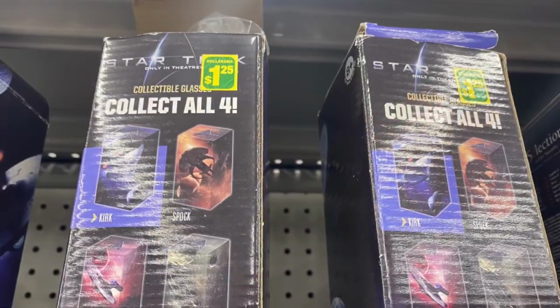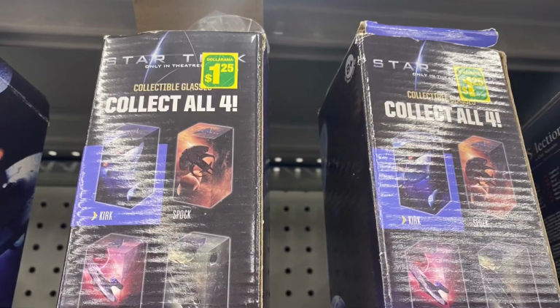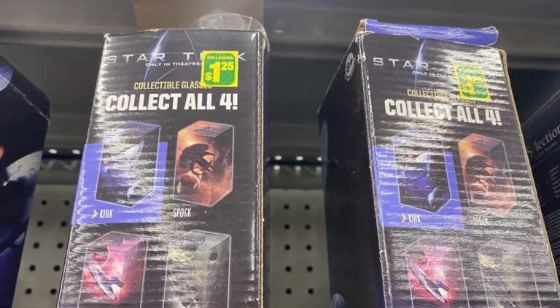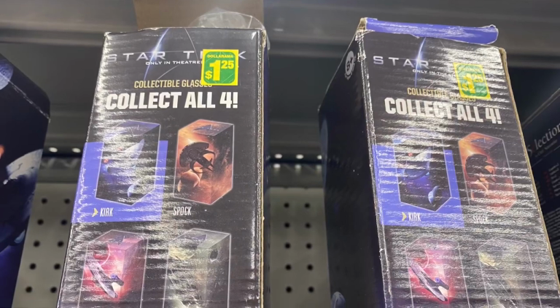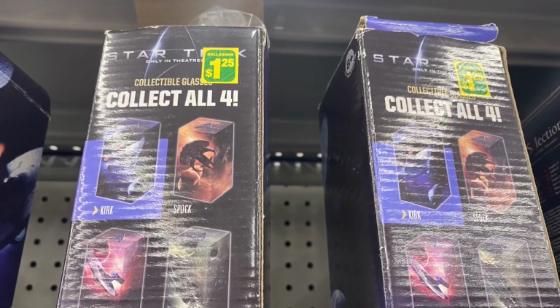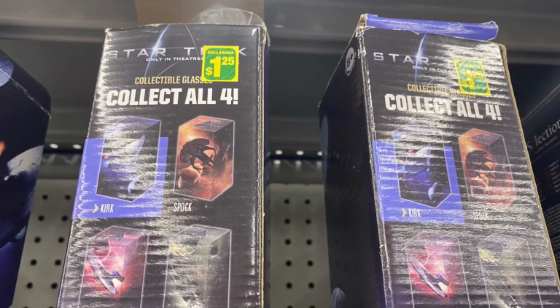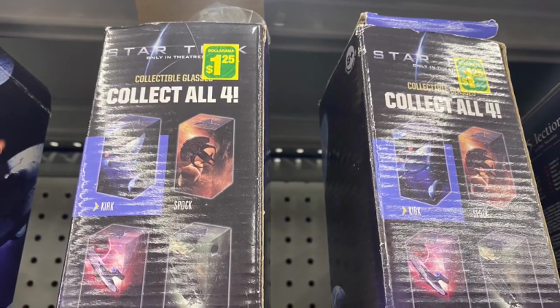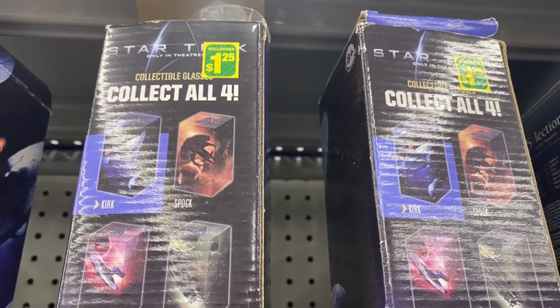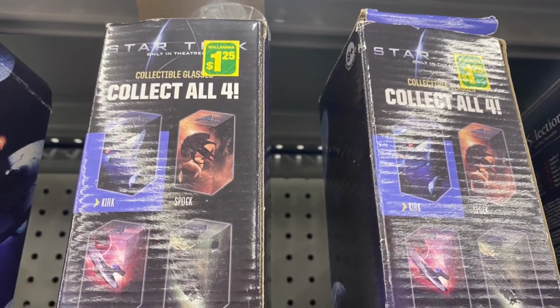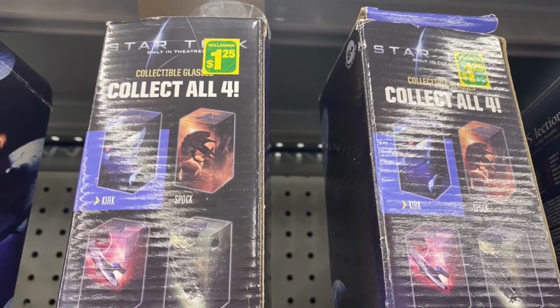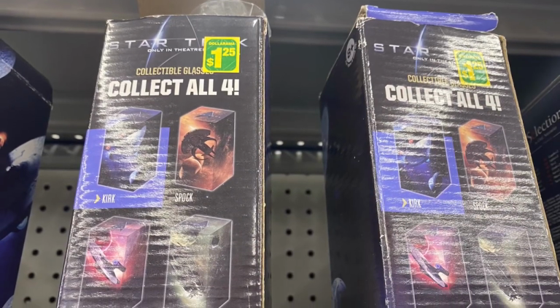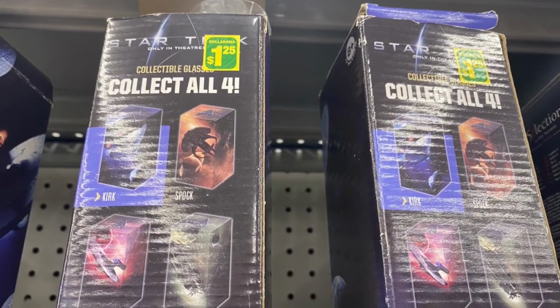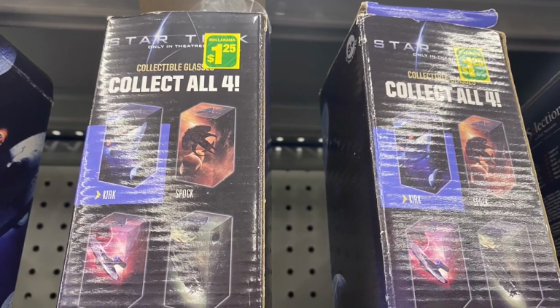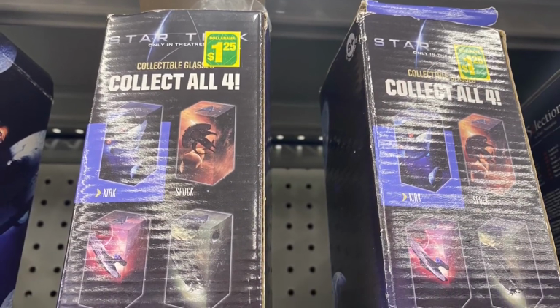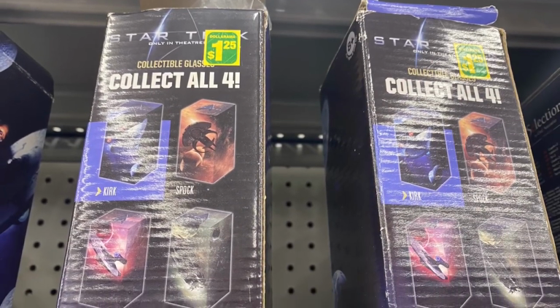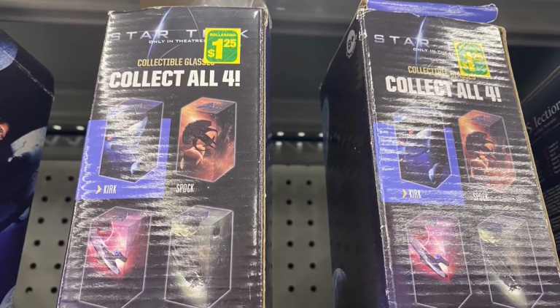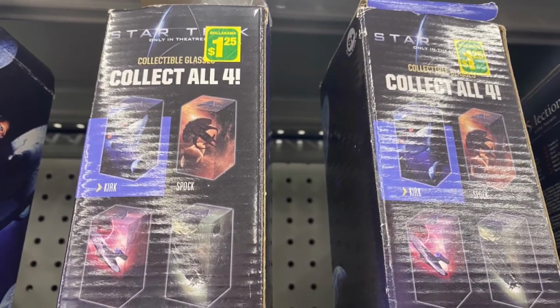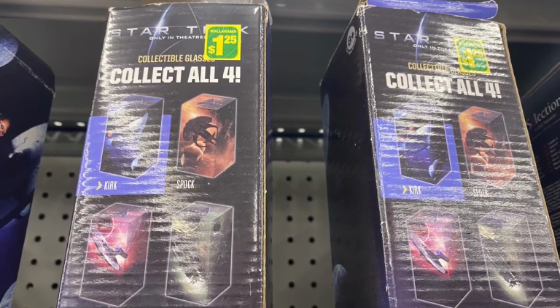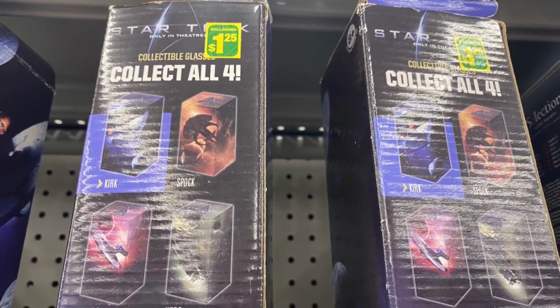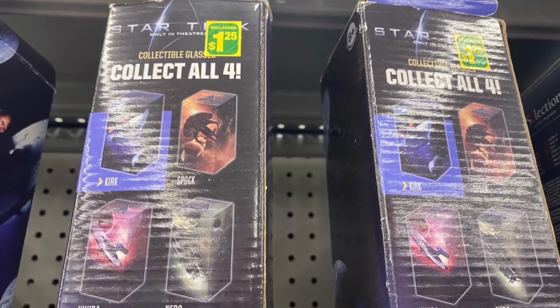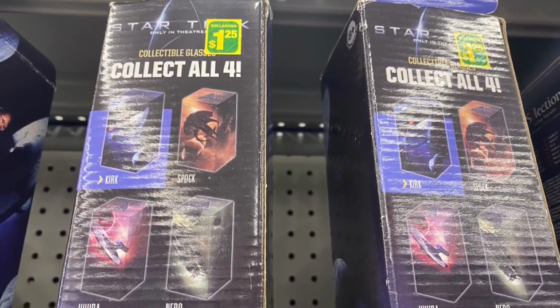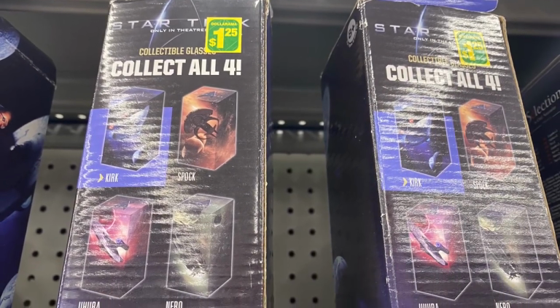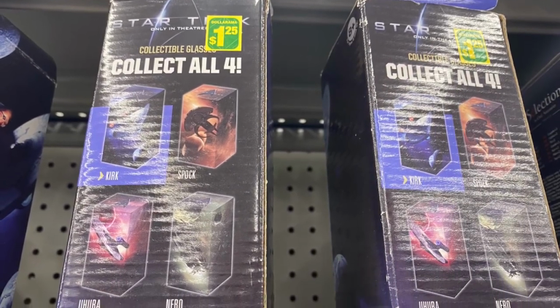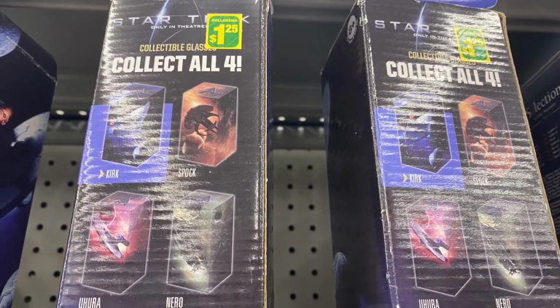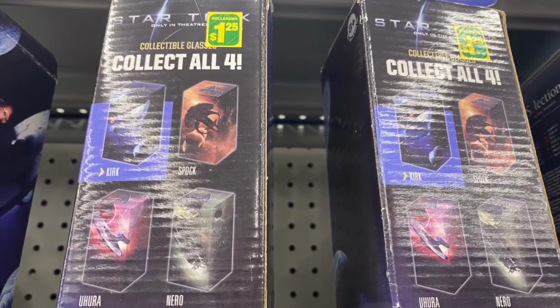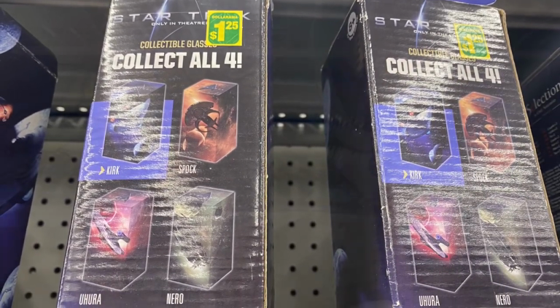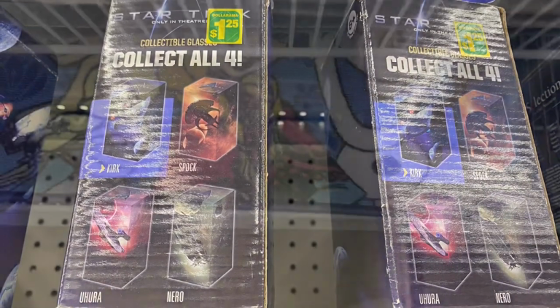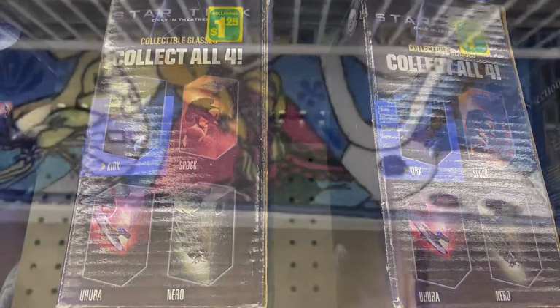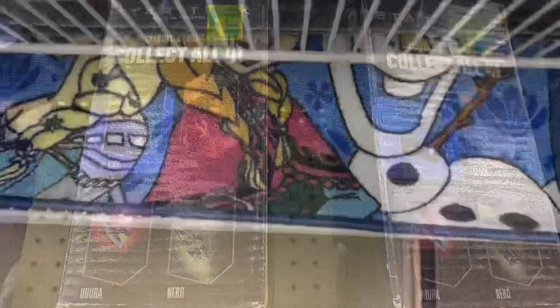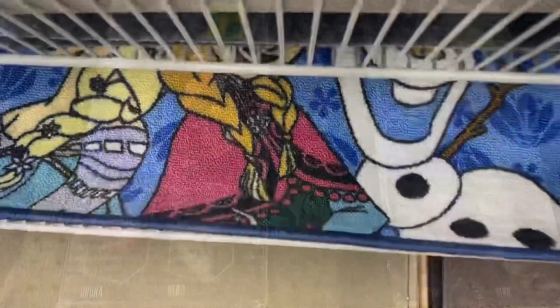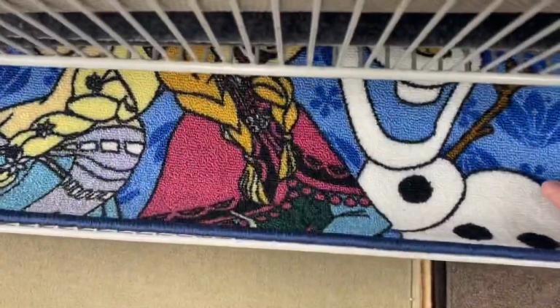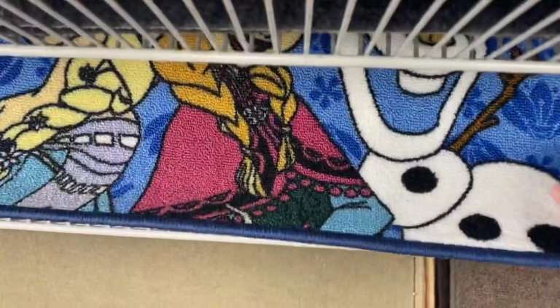And they had these glasses as well — if you're a Star Trek fan or know someone who is. $1.25. It says collect all four.